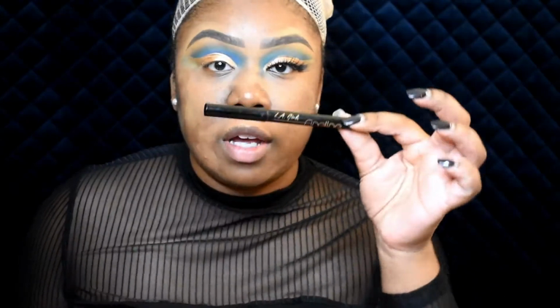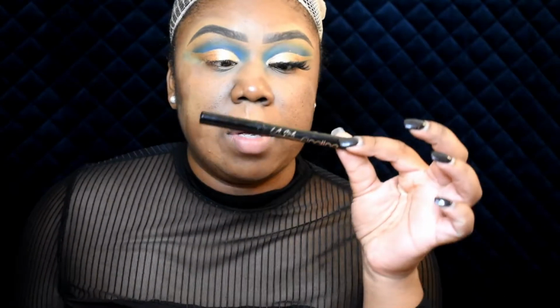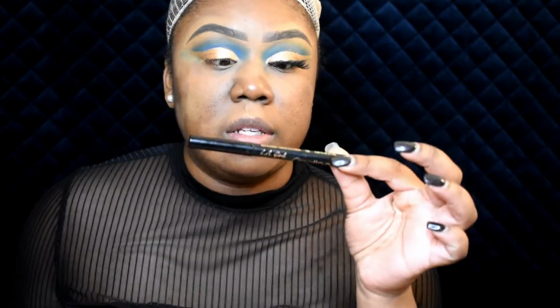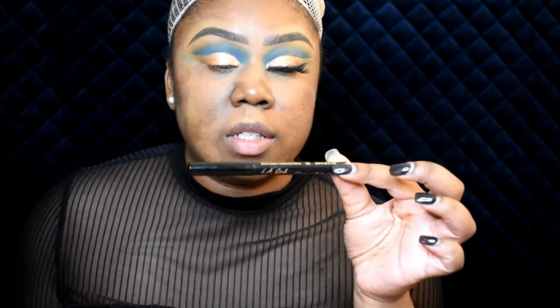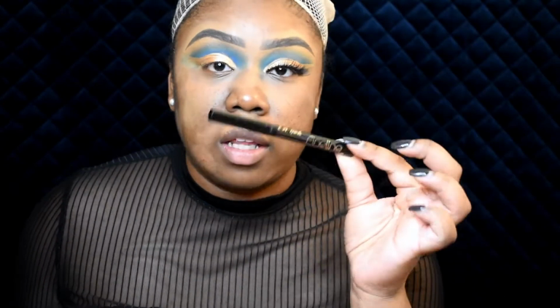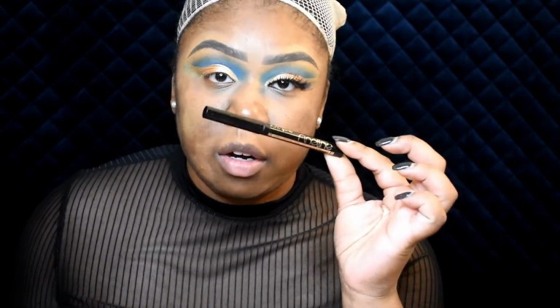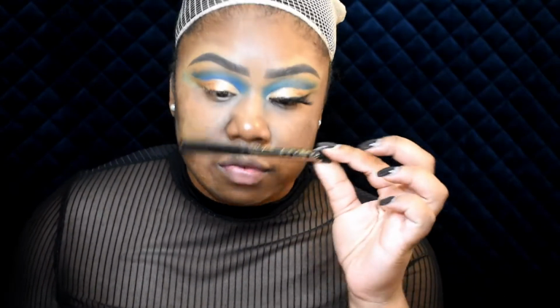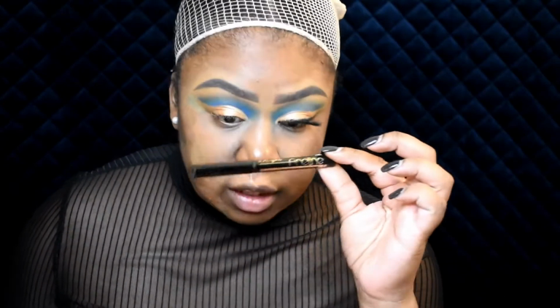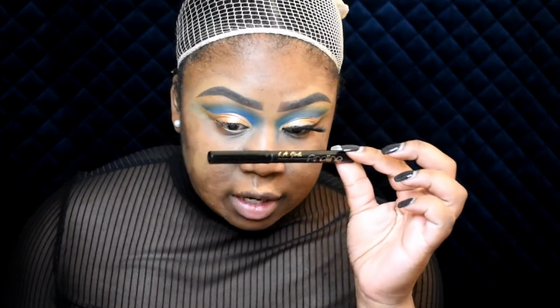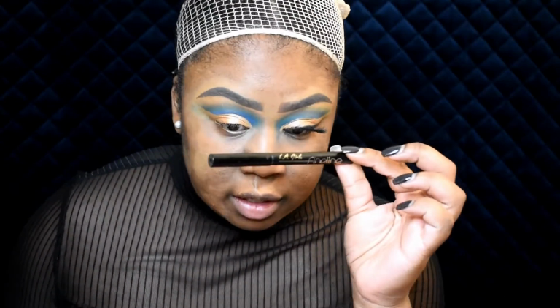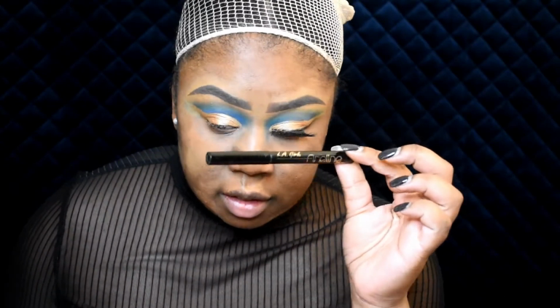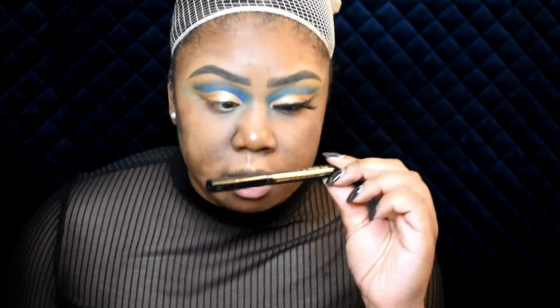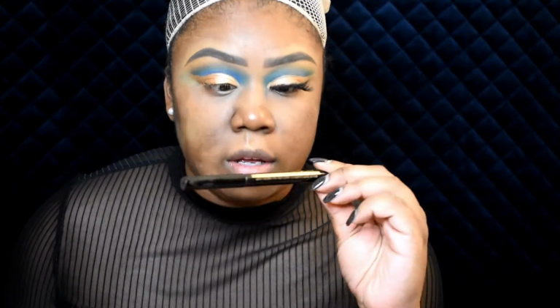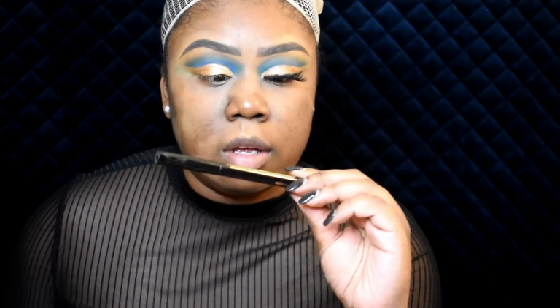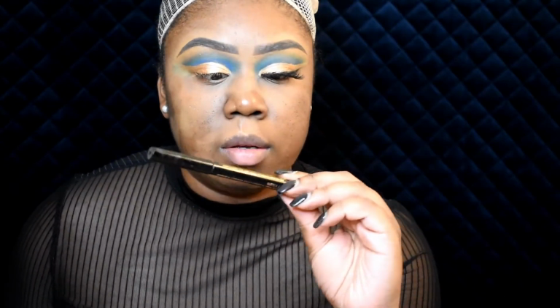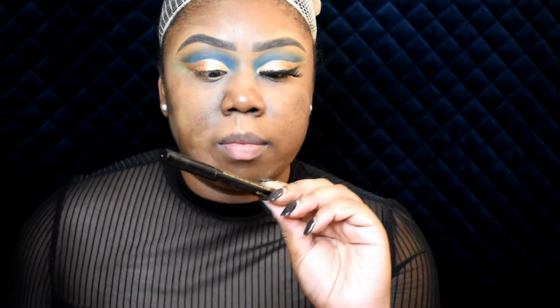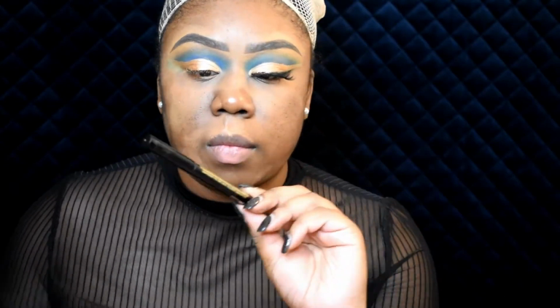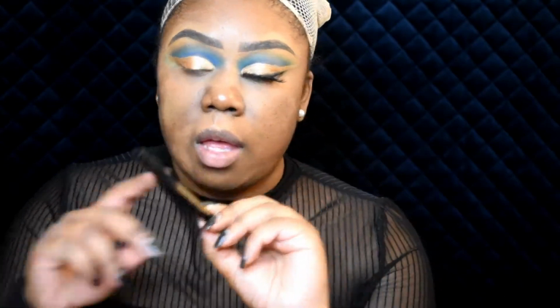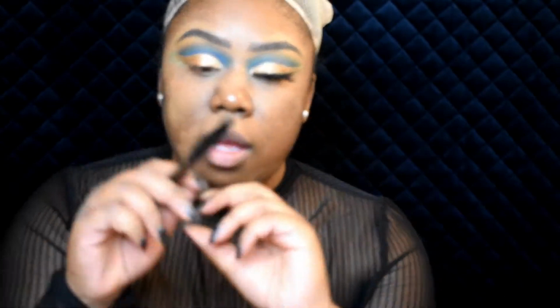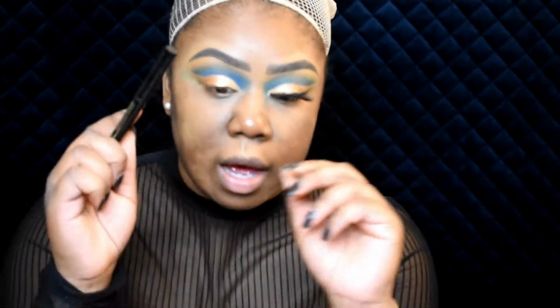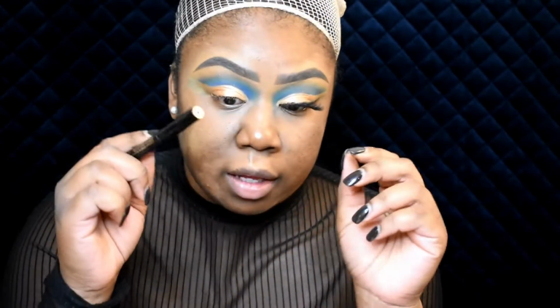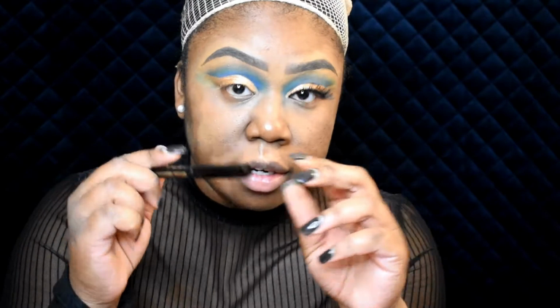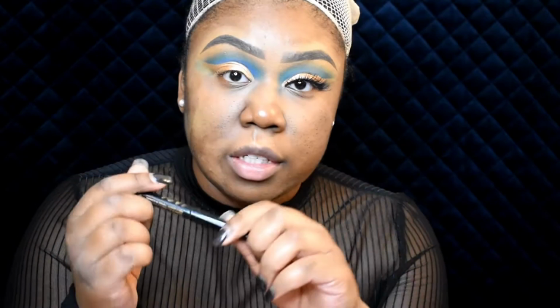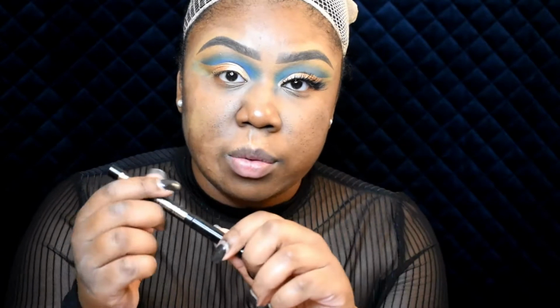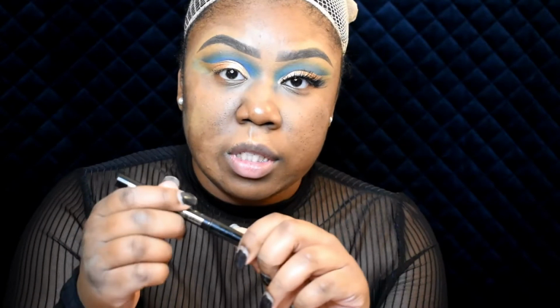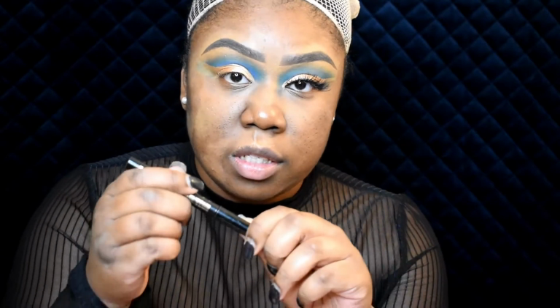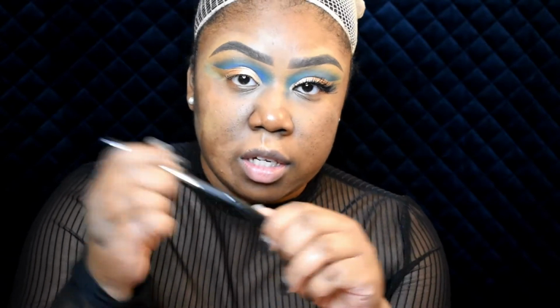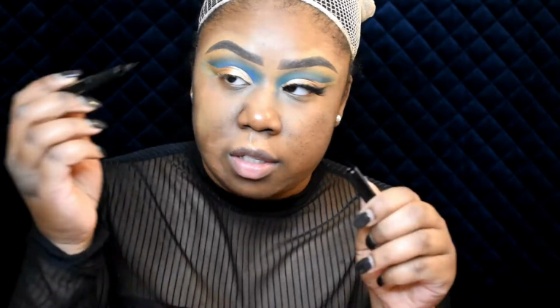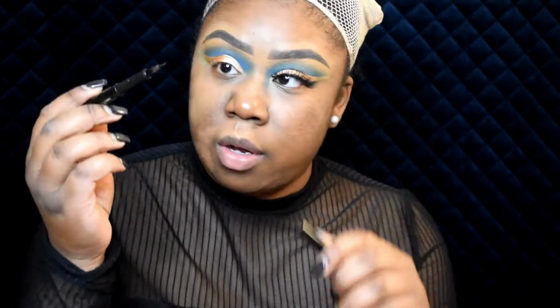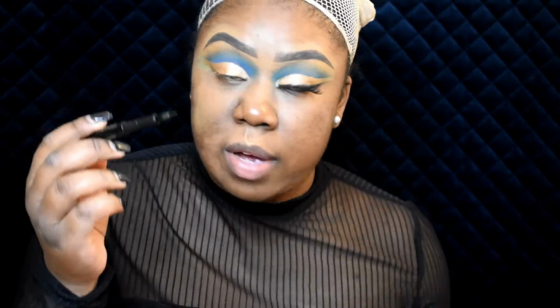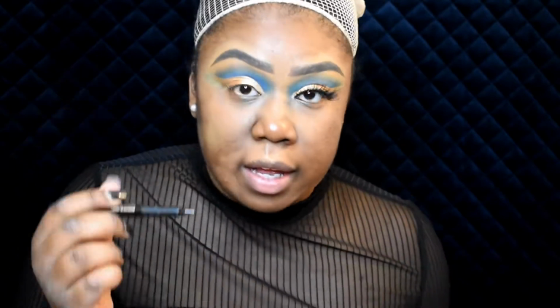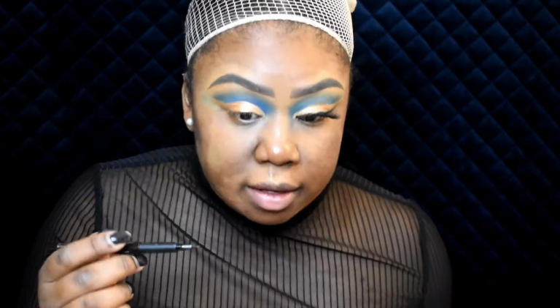Now I'm going to use this LA Girl Fine Line eyeliner. It really sucks, so don't buy it.